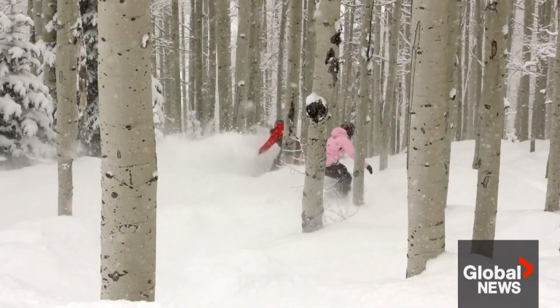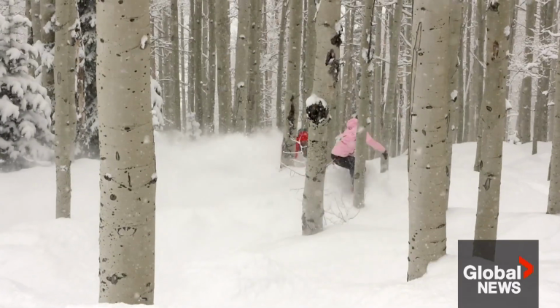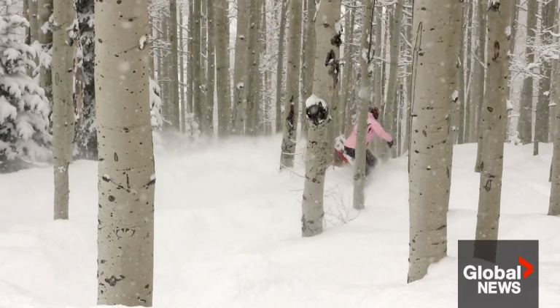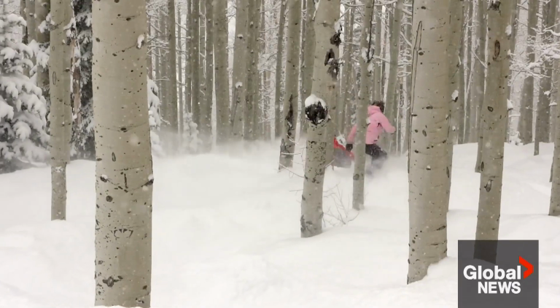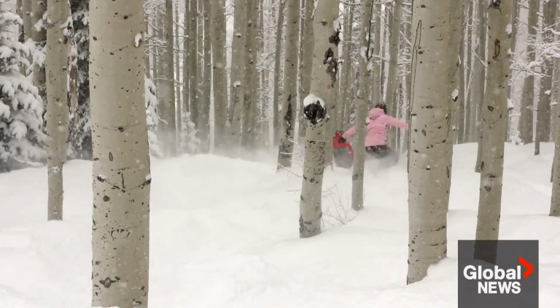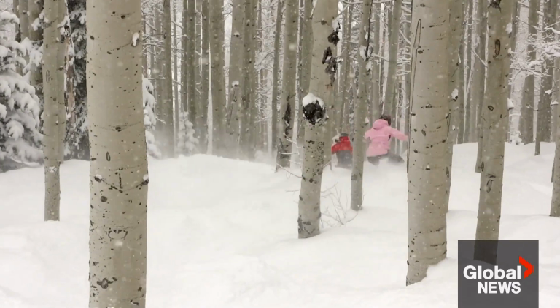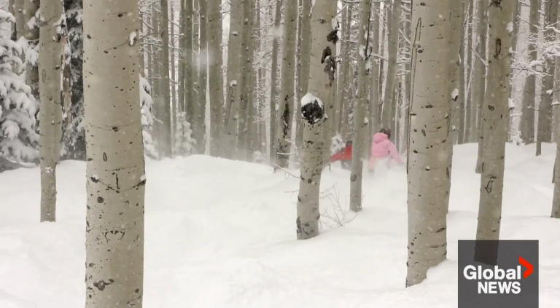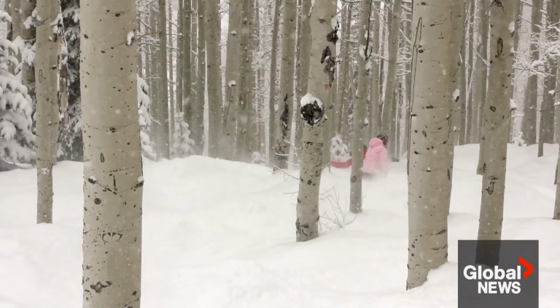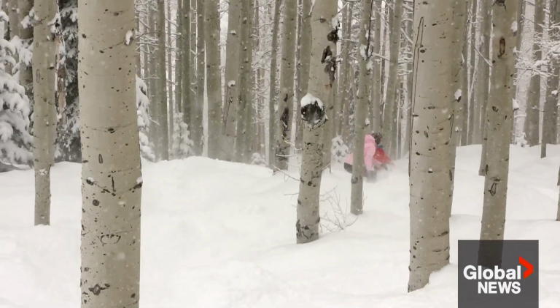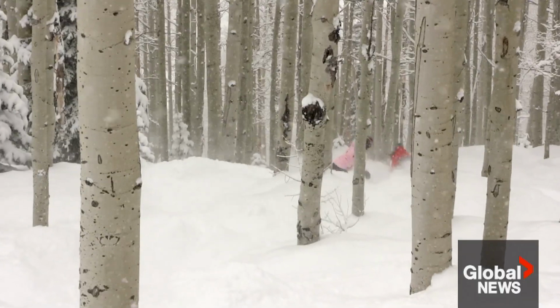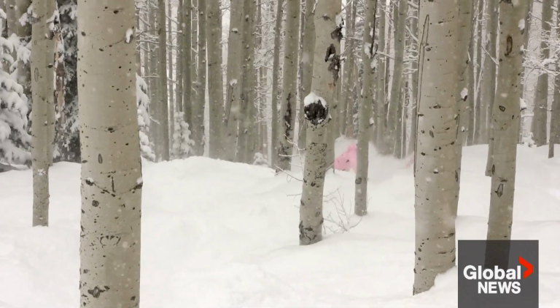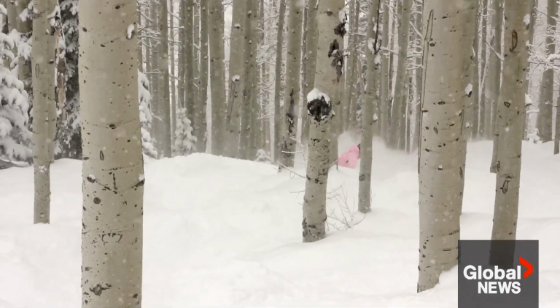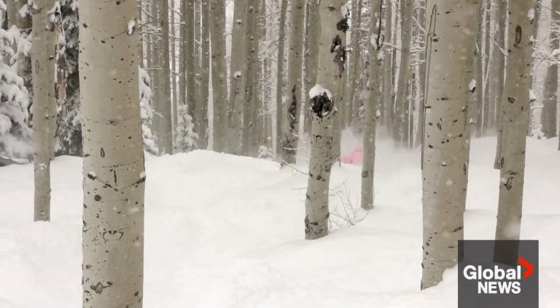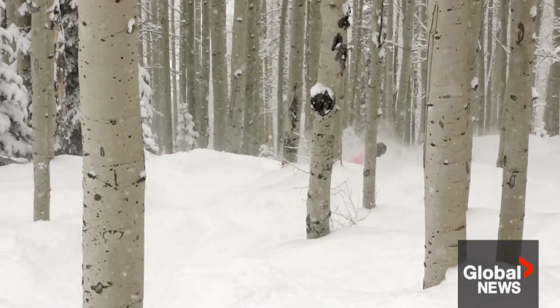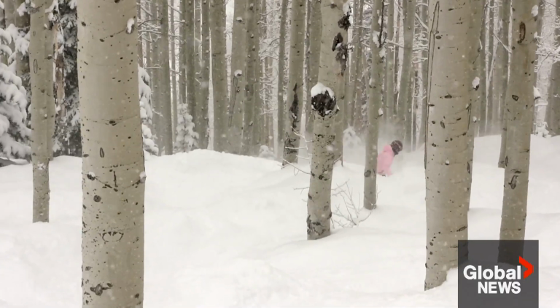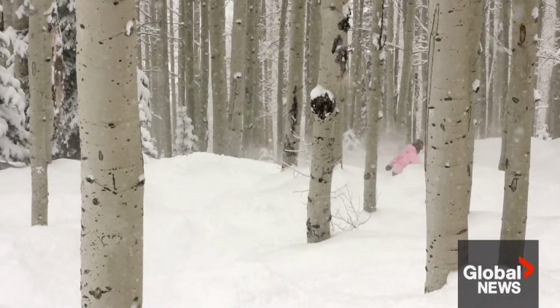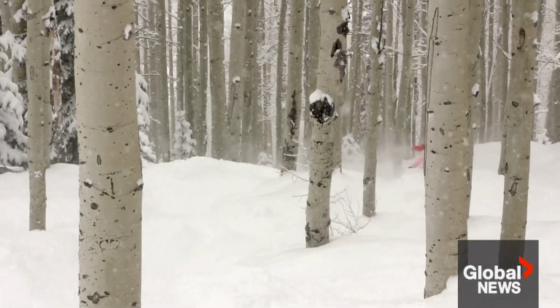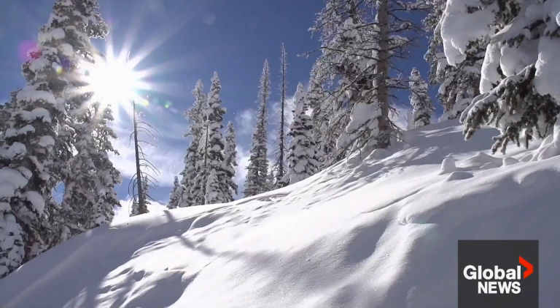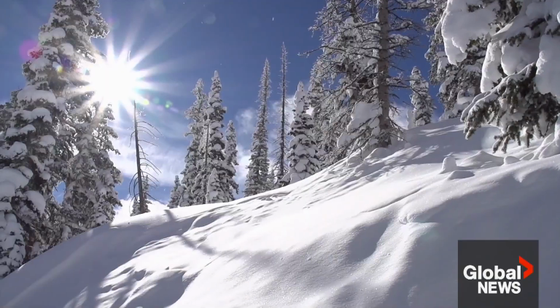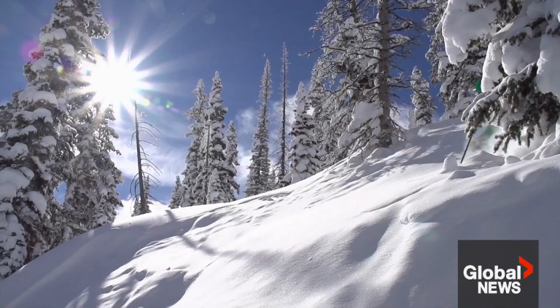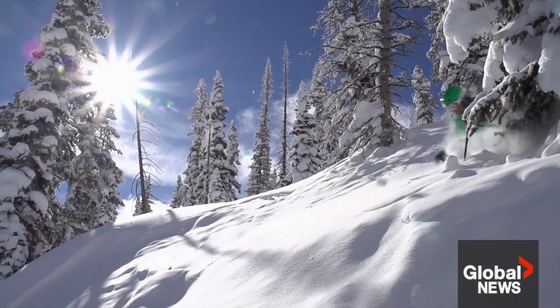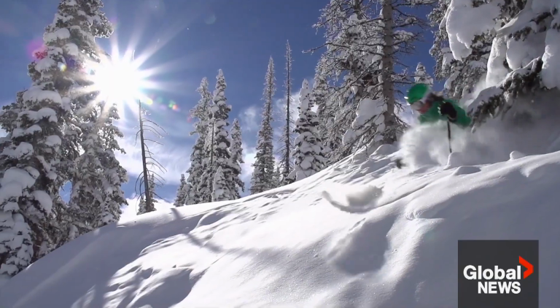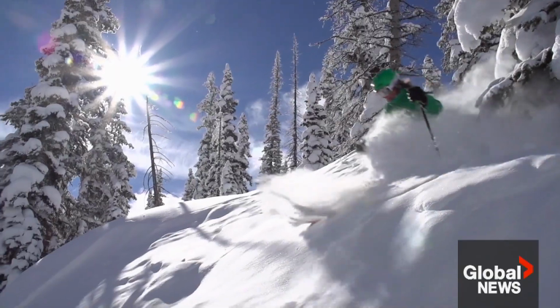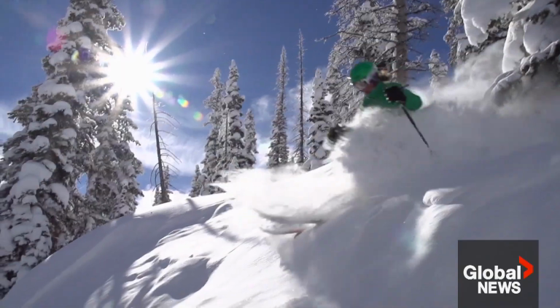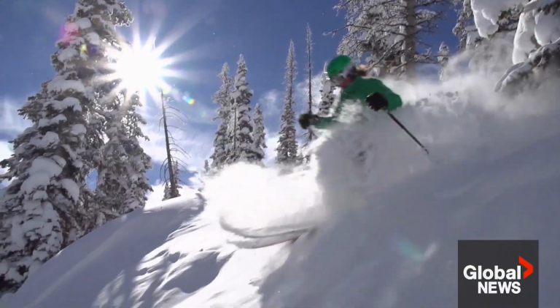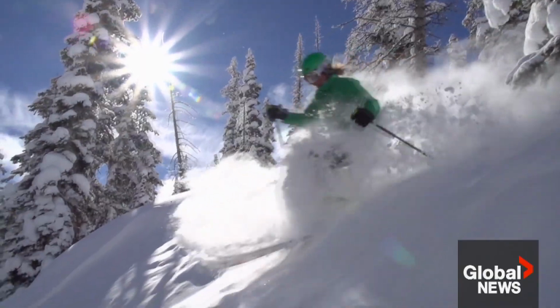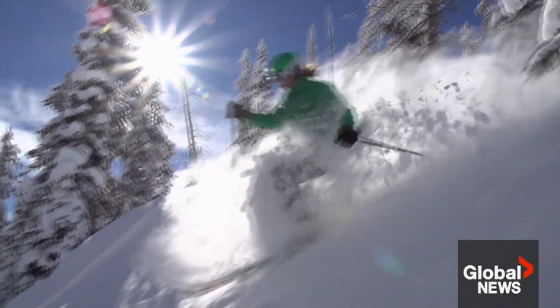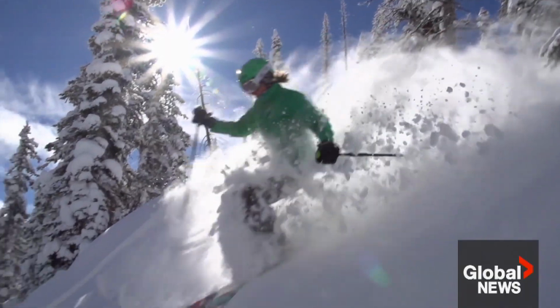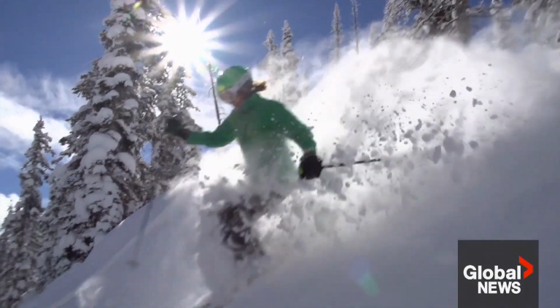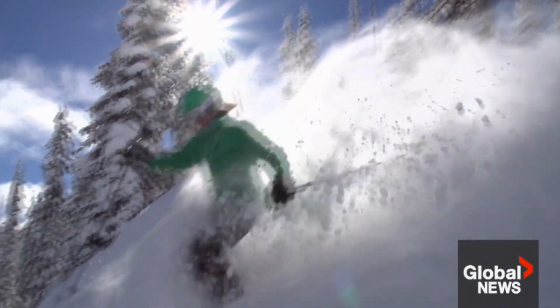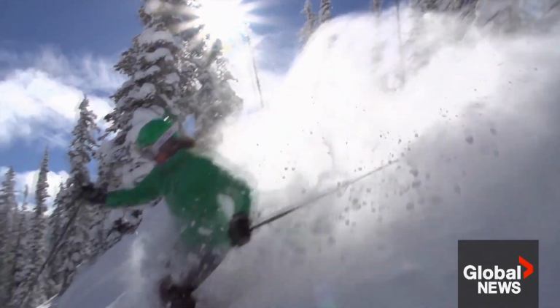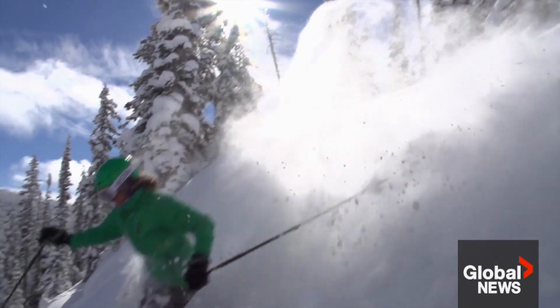Cheers to more champagne powder days on the slopes. In Steamboat, Colorado, Anthony Farnell, Global News.